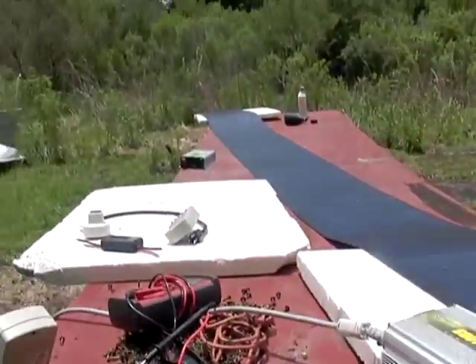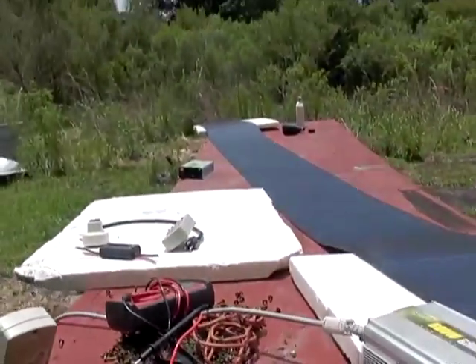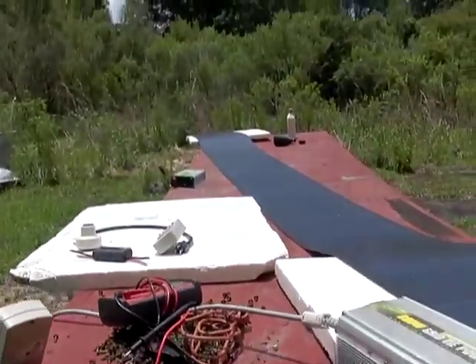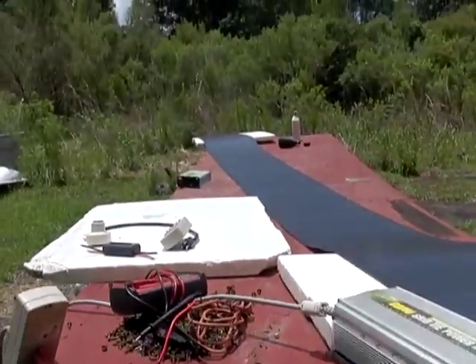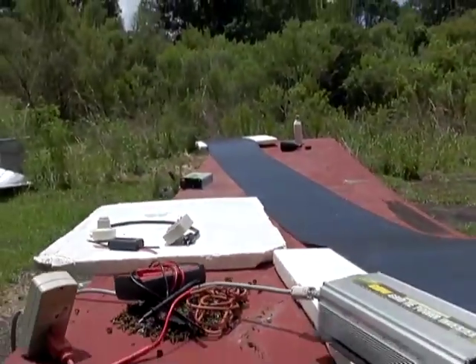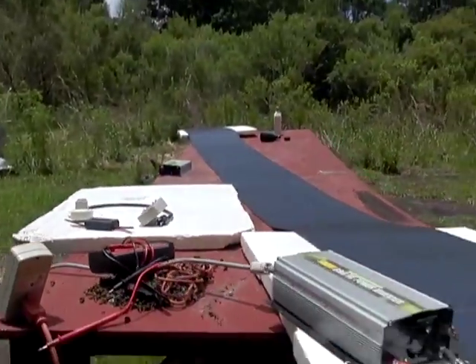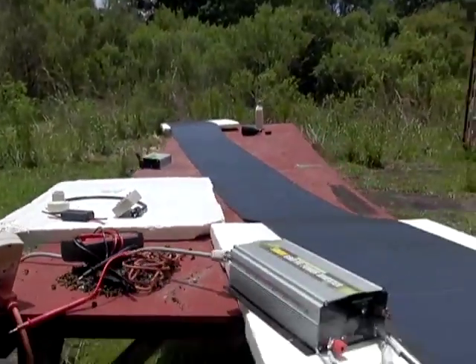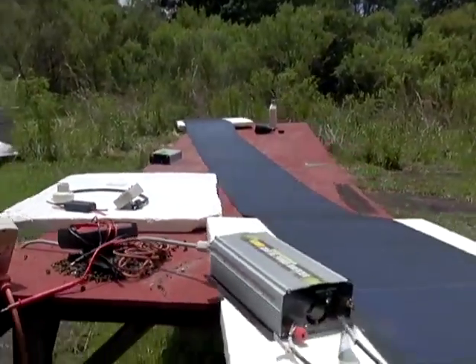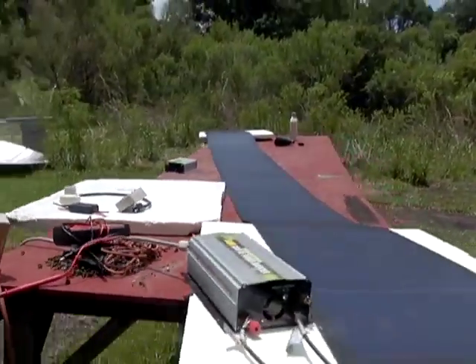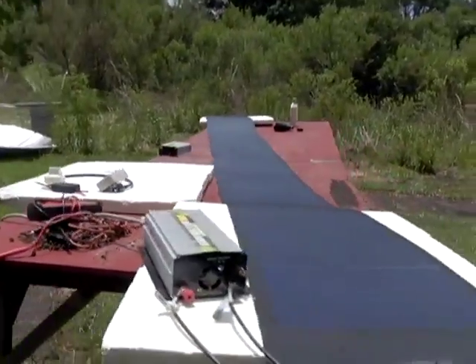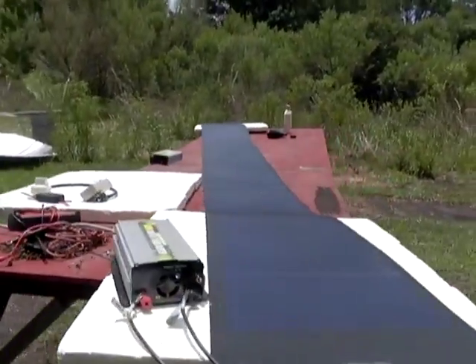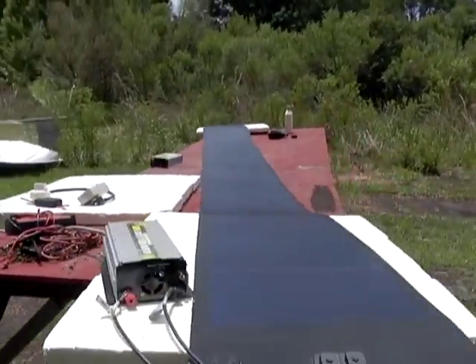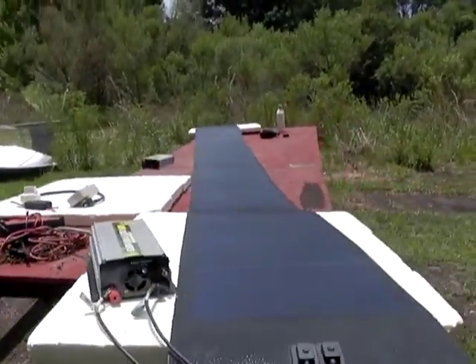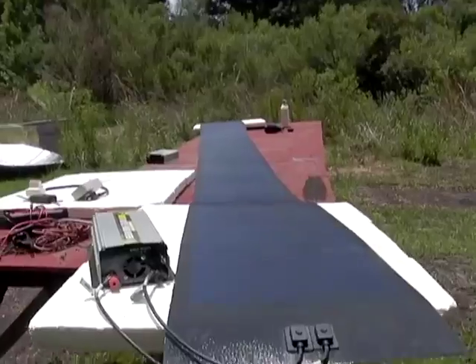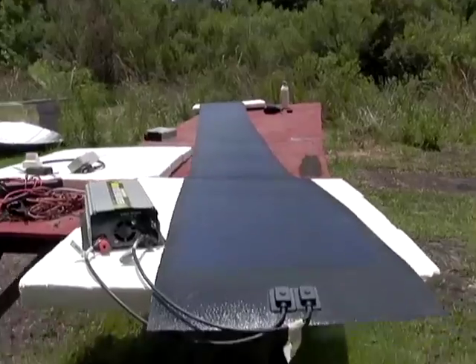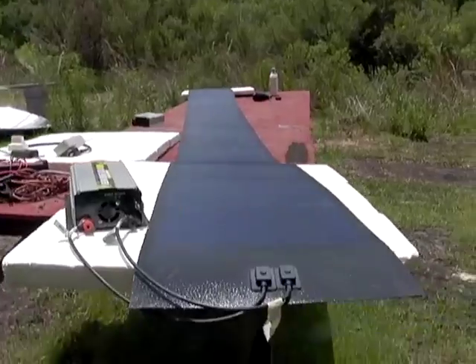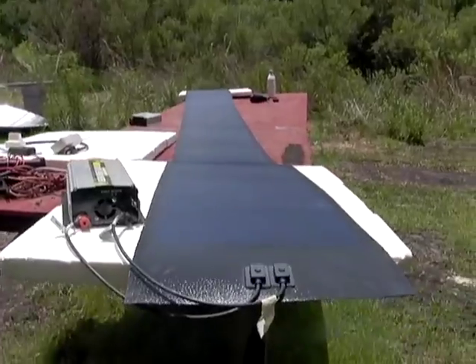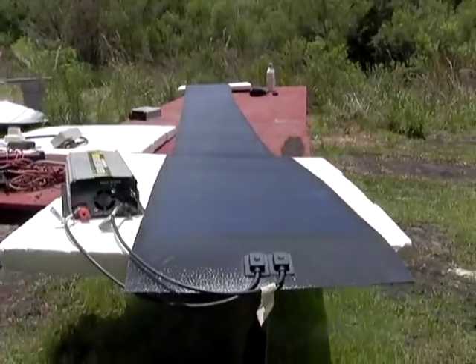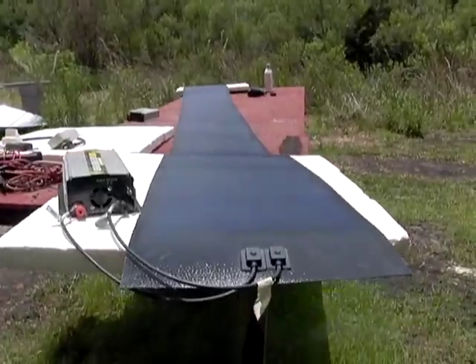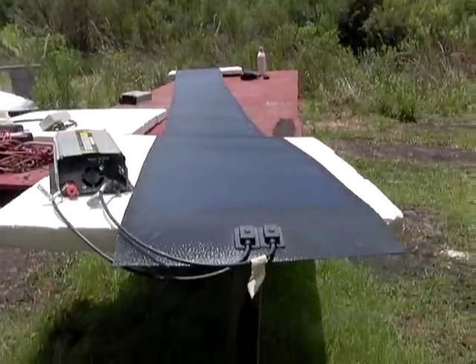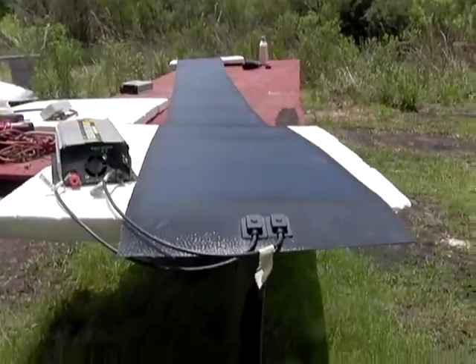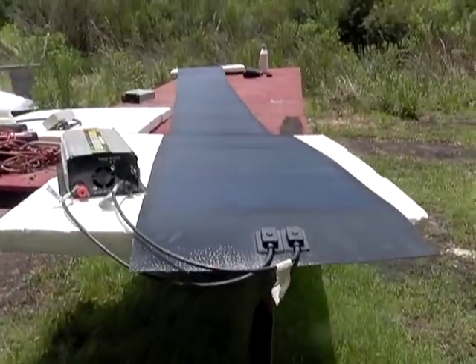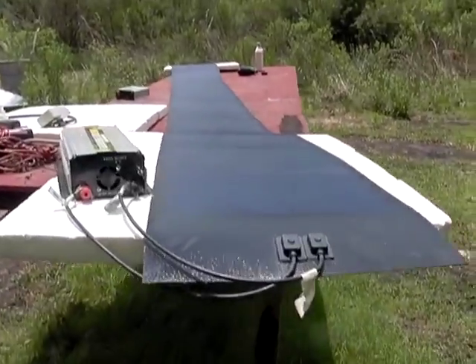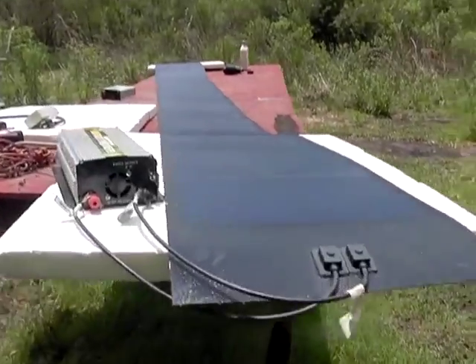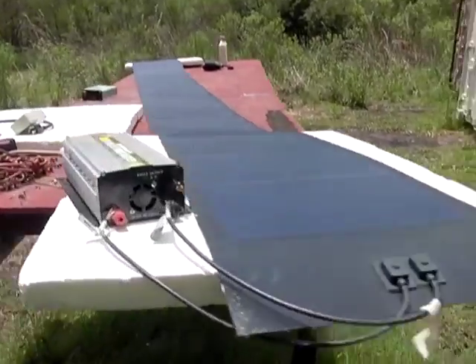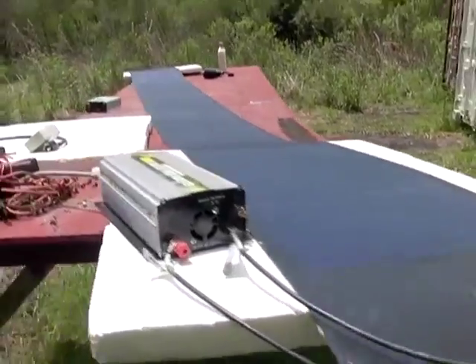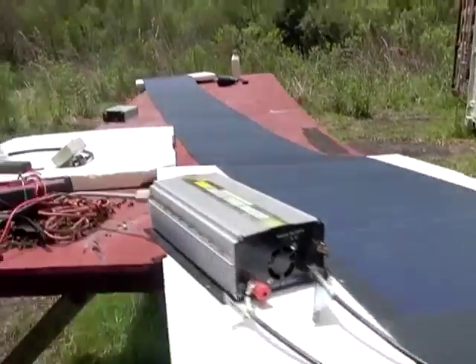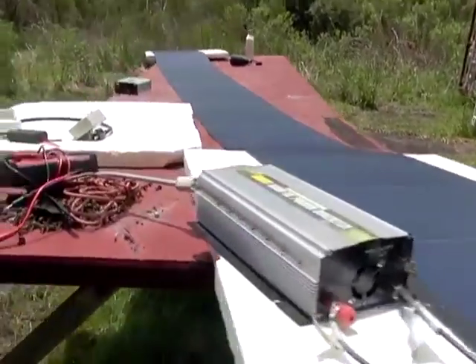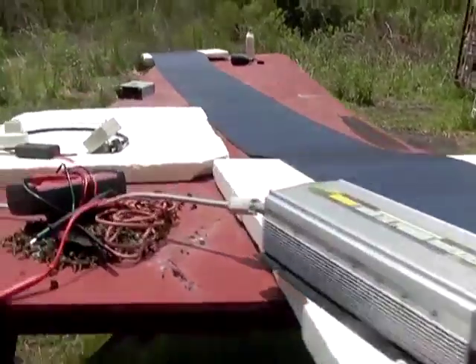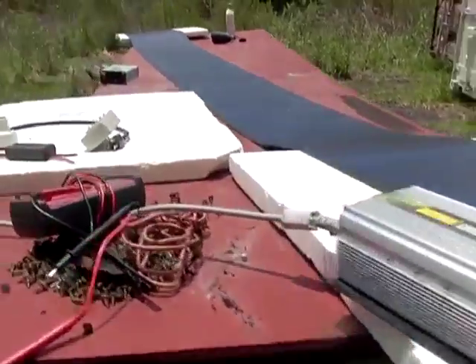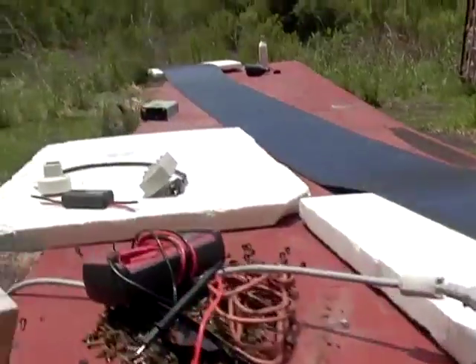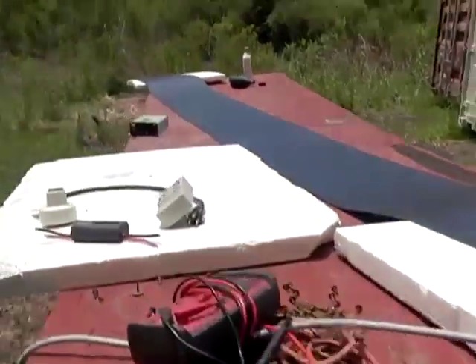This is the rollable solar panel. I'm your host Dan Rojas. Thank you for watching and enjoy our videos.